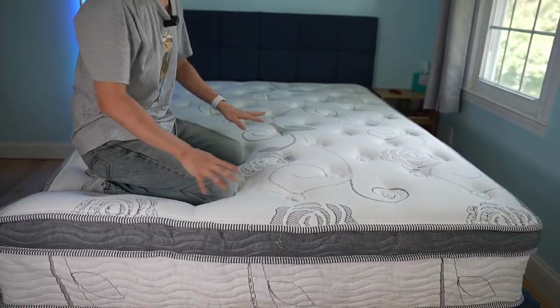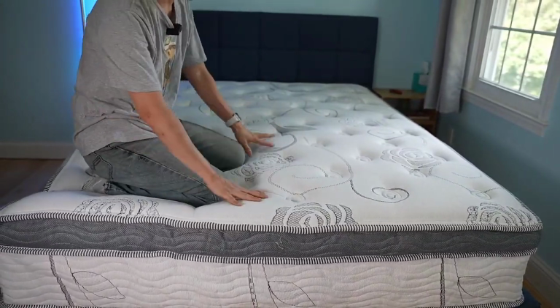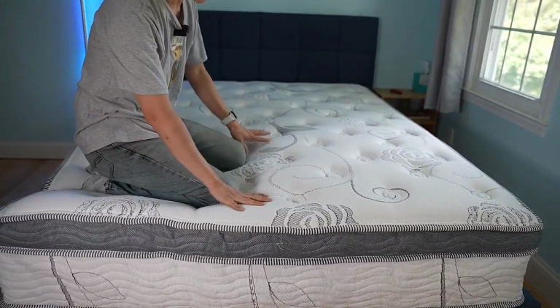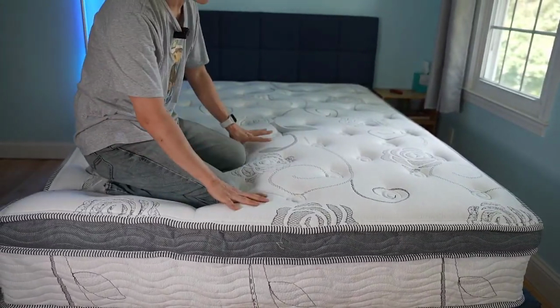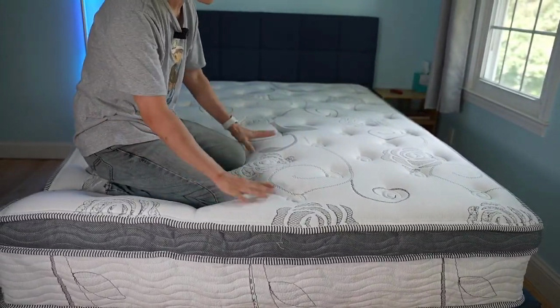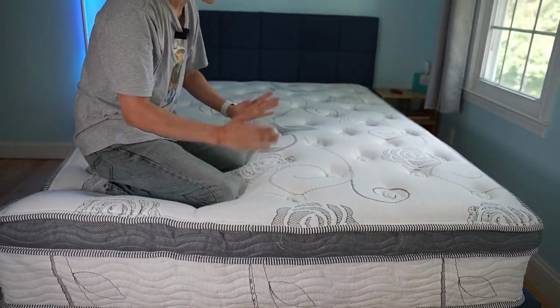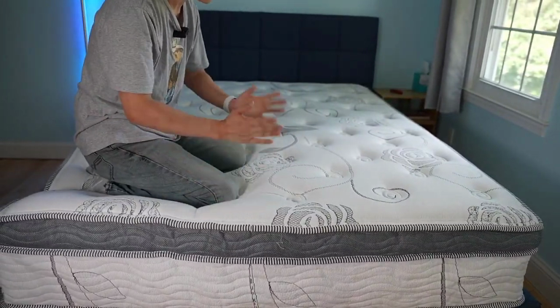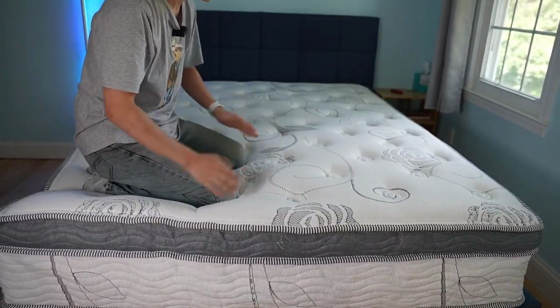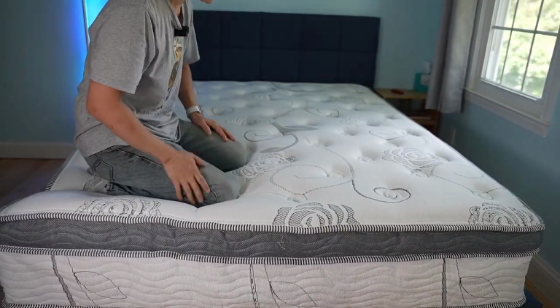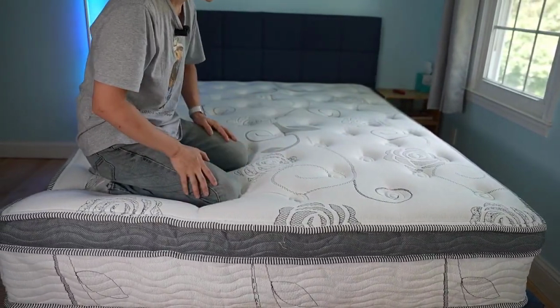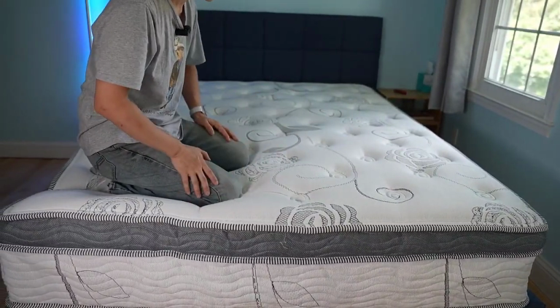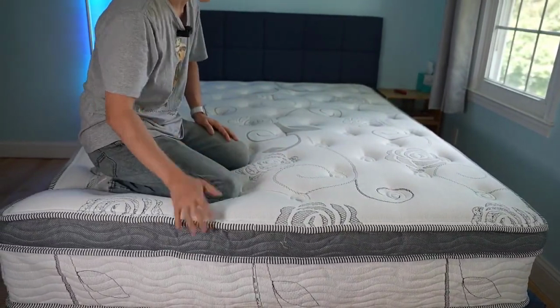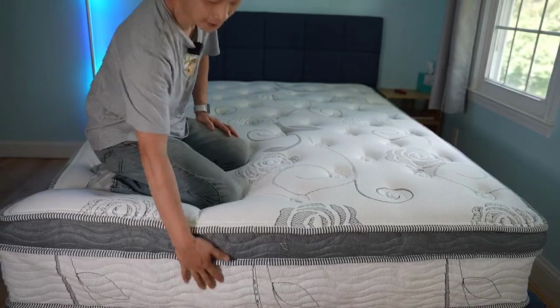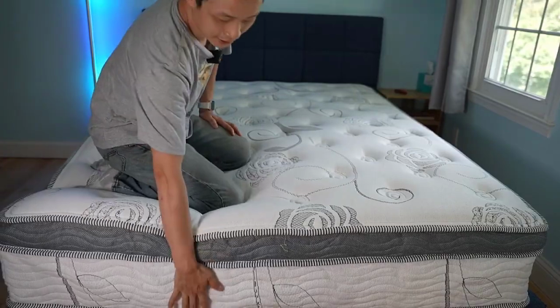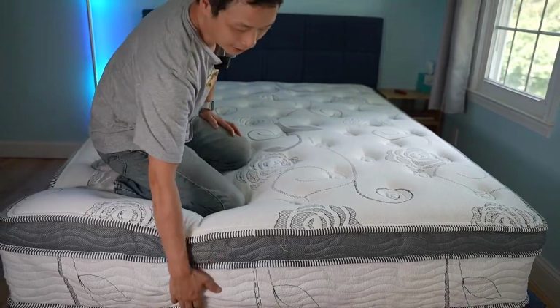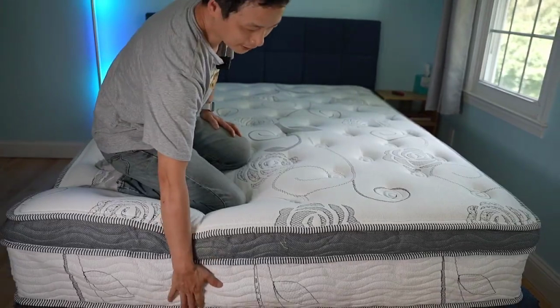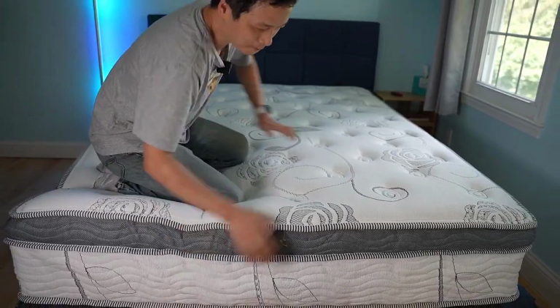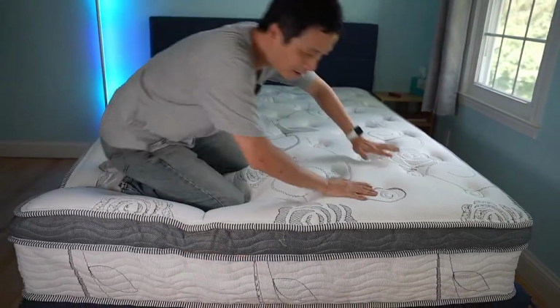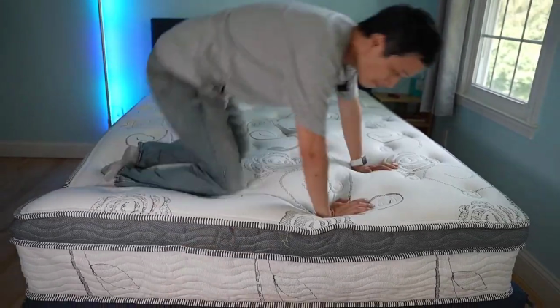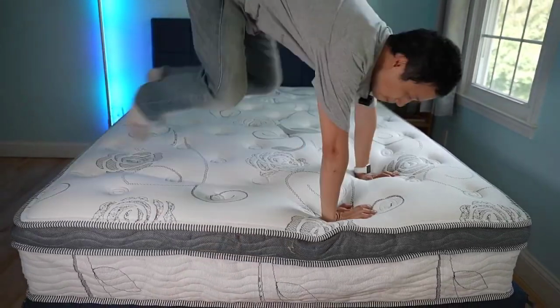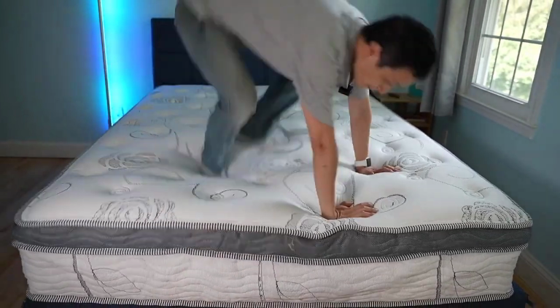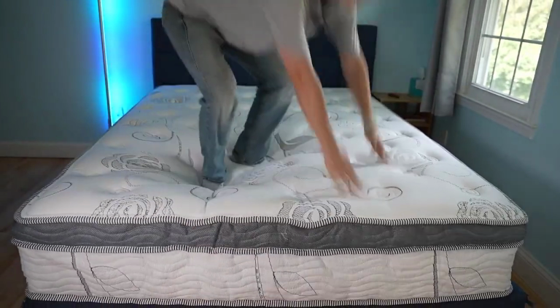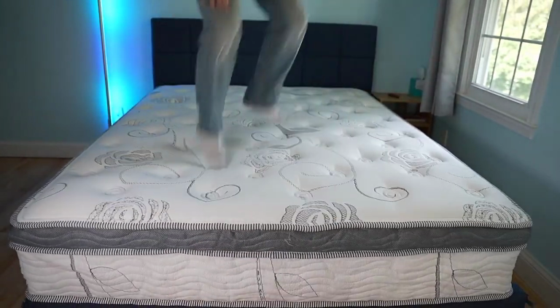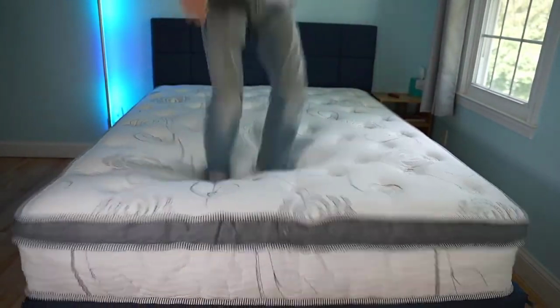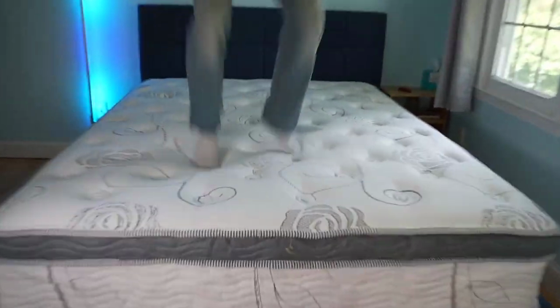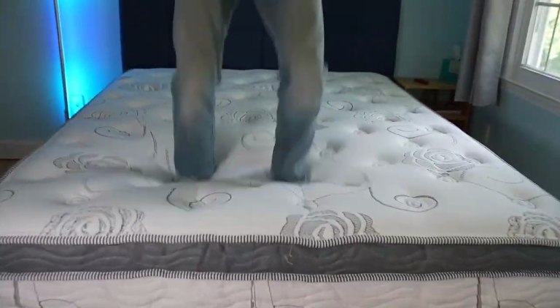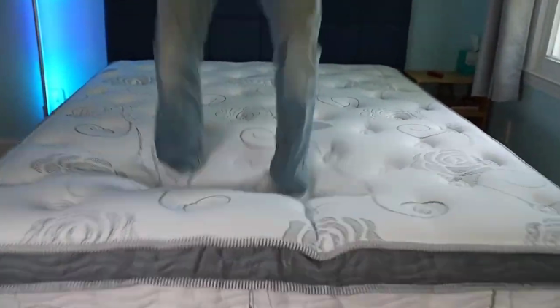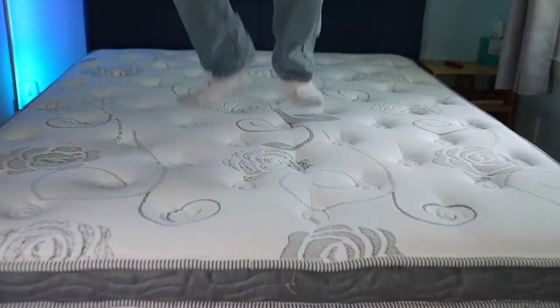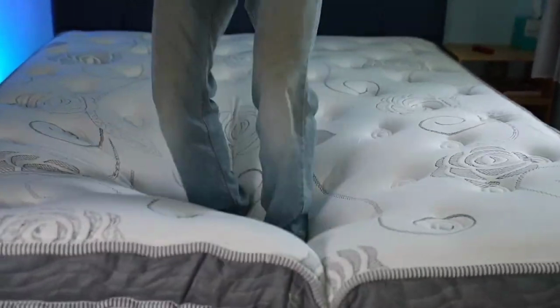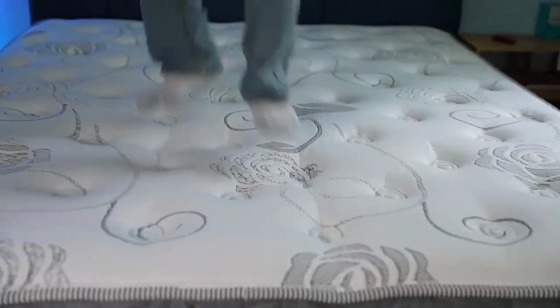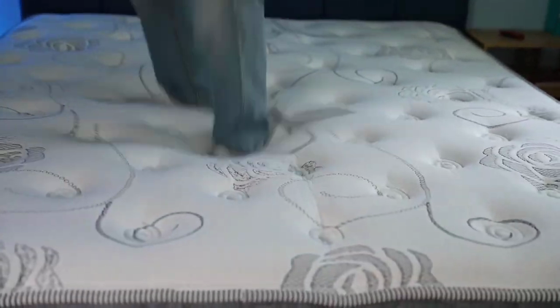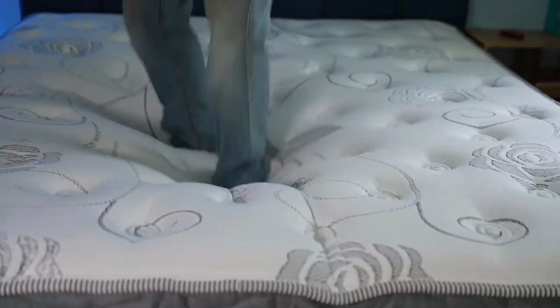In this video, we've compiled a list of the top 5 best hybrid mattresses. So let's get started.